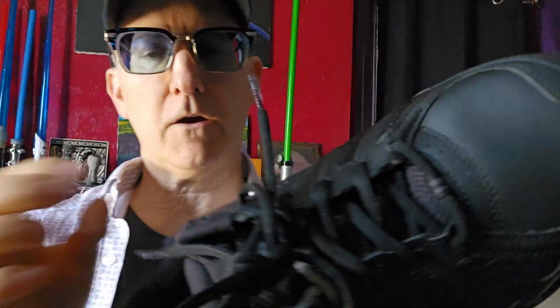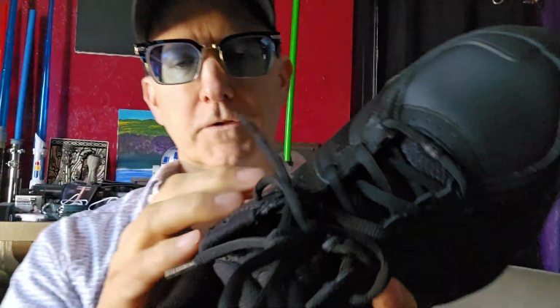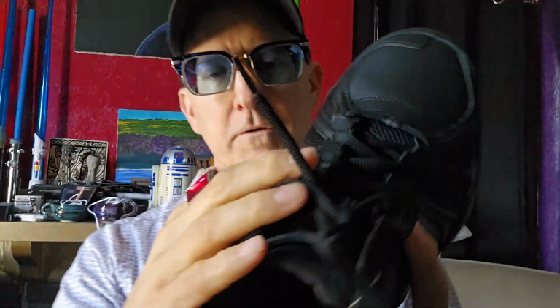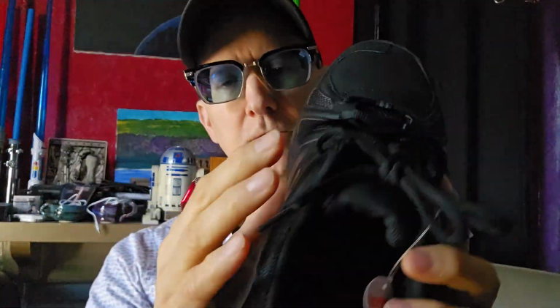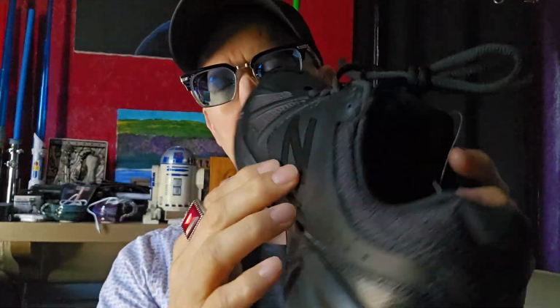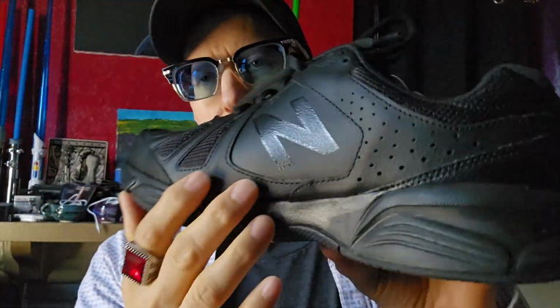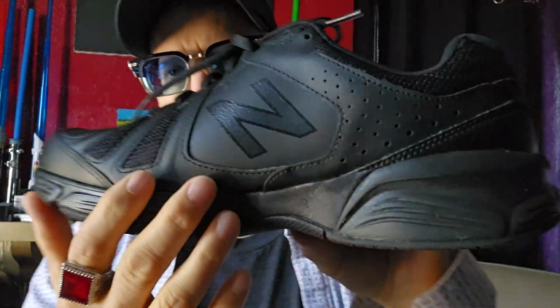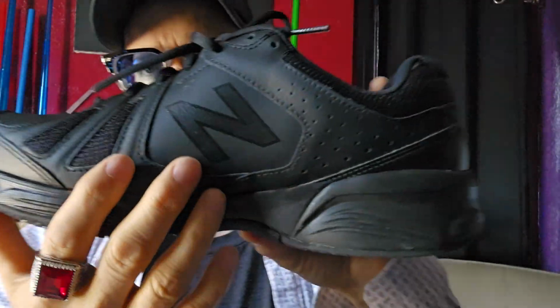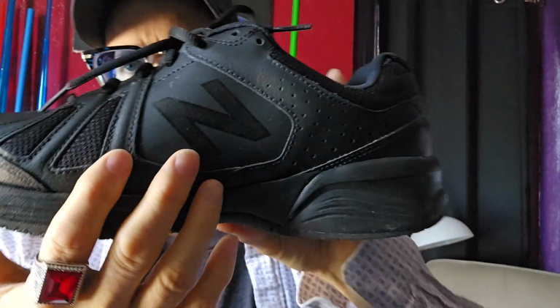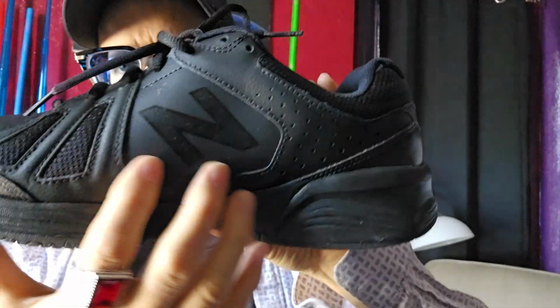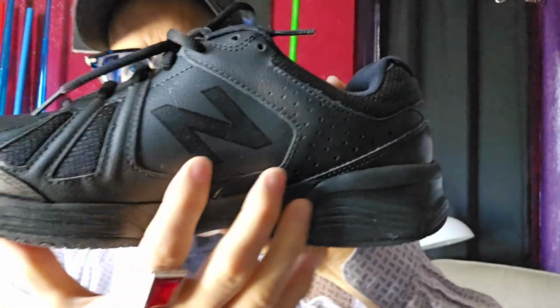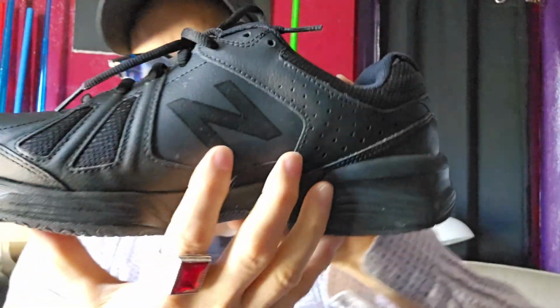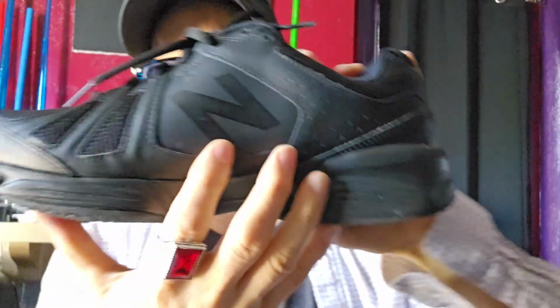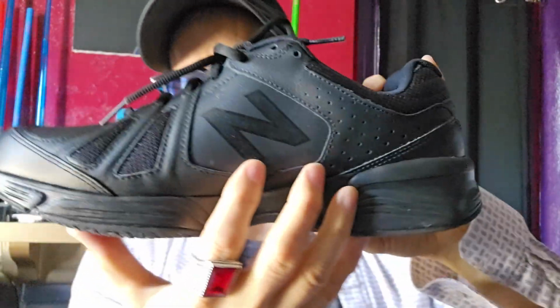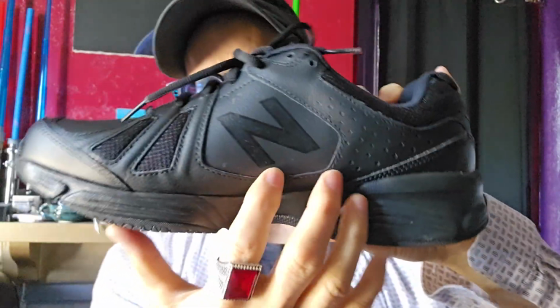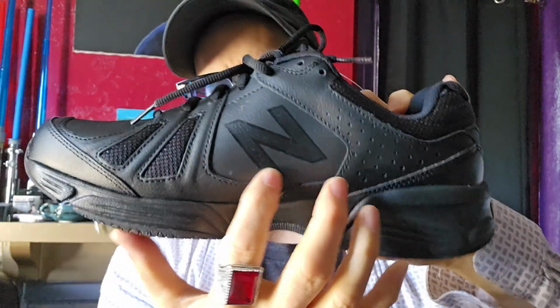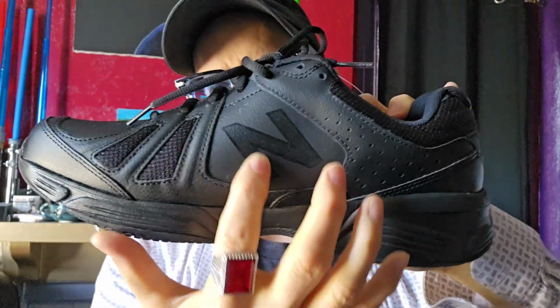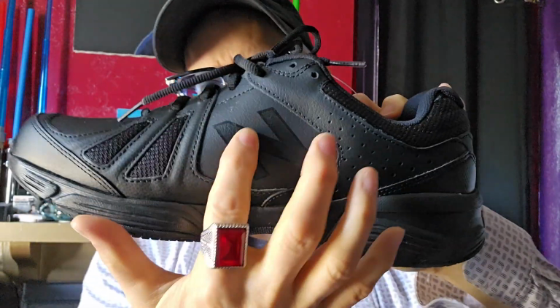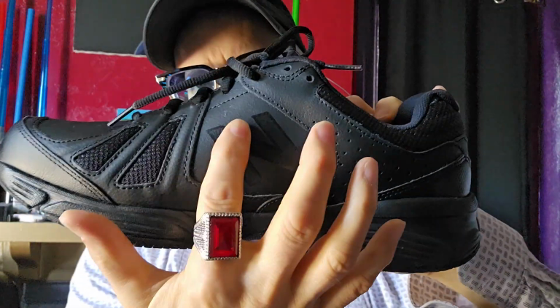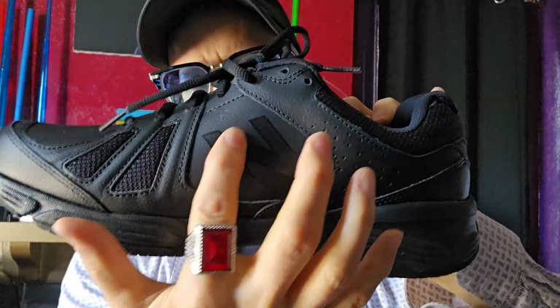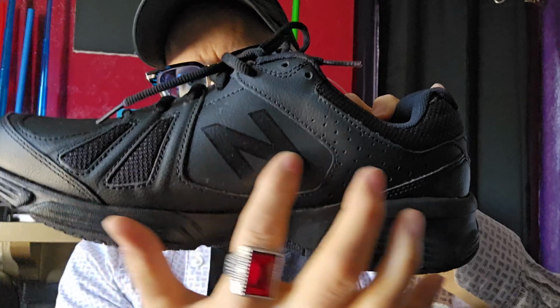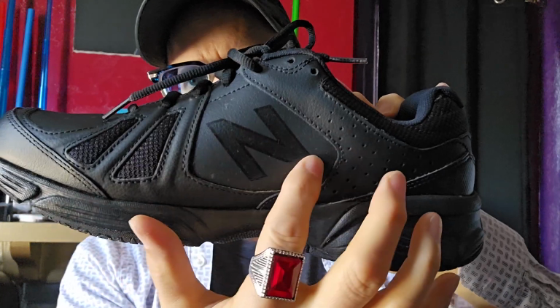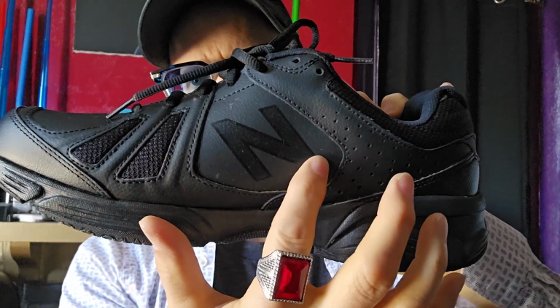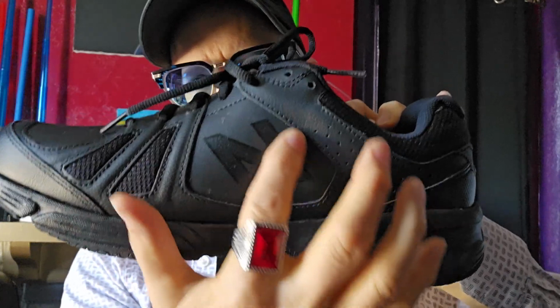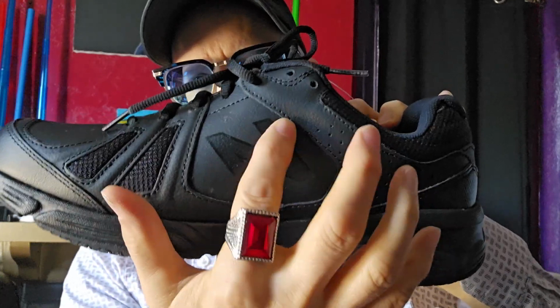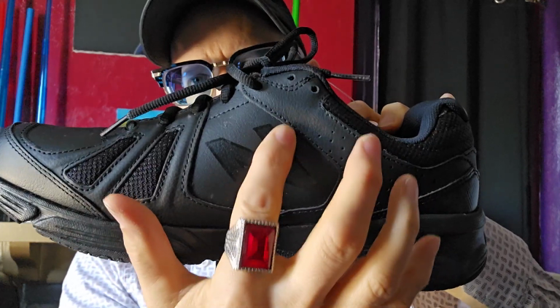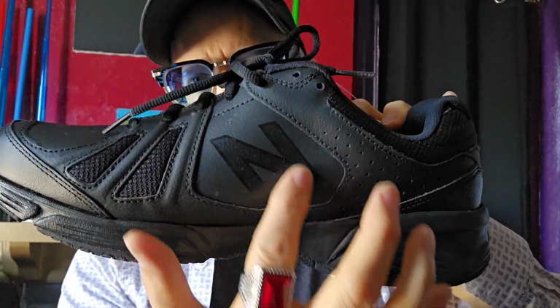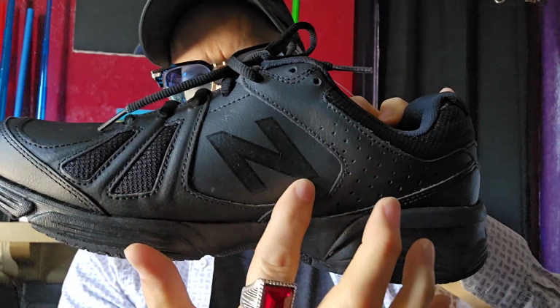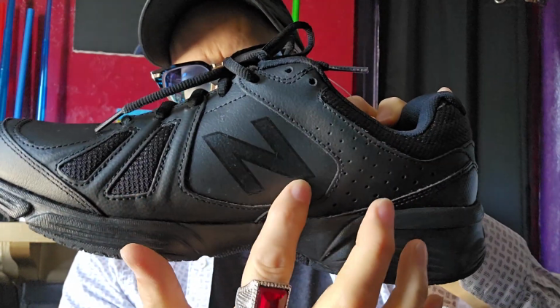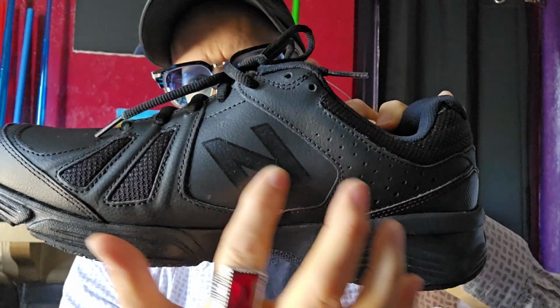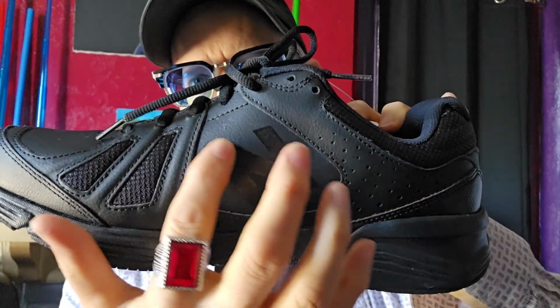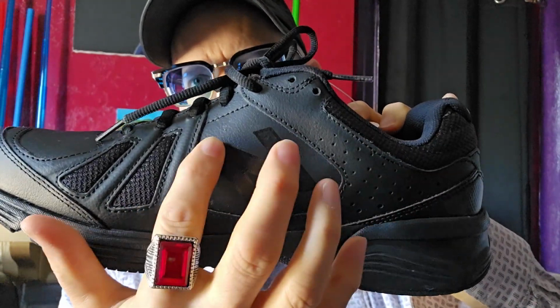Also, if you need this for food service, a lot of waiters wear these kinds of shoes.